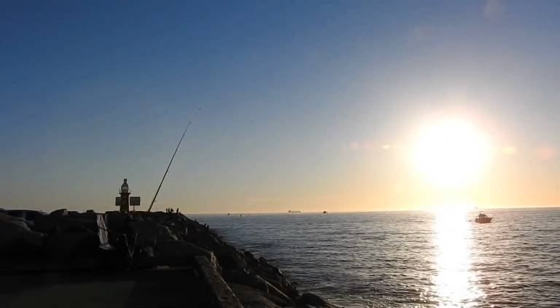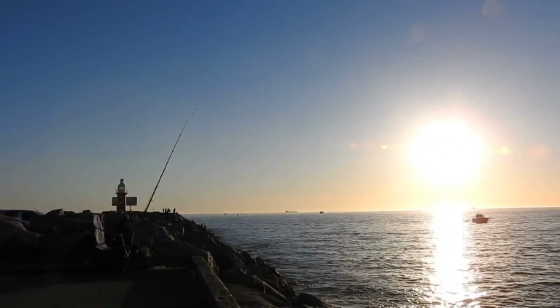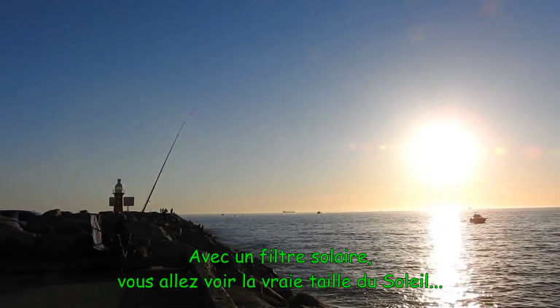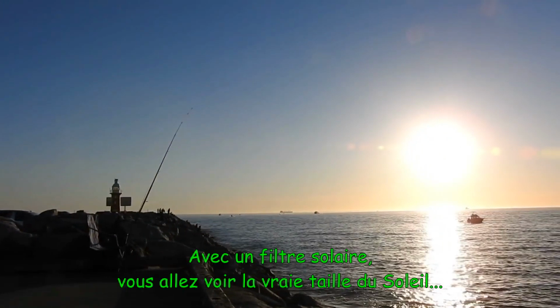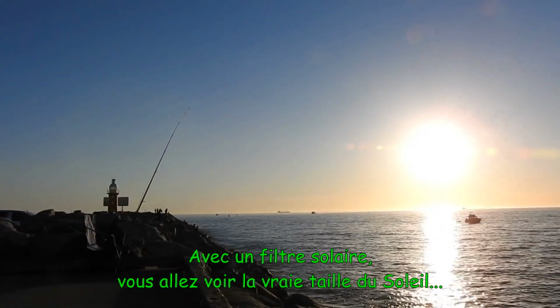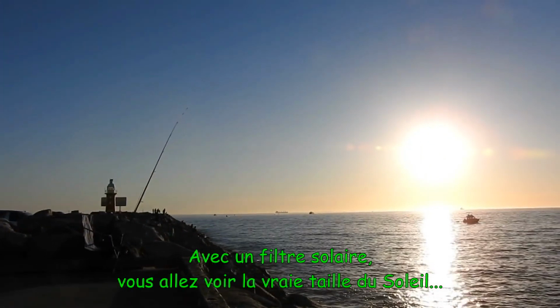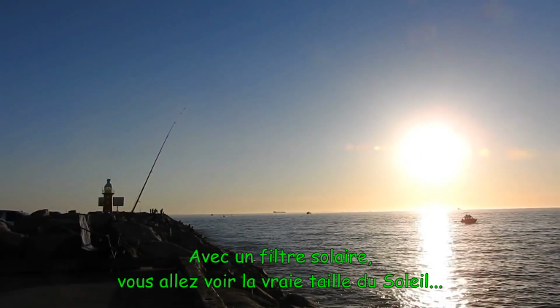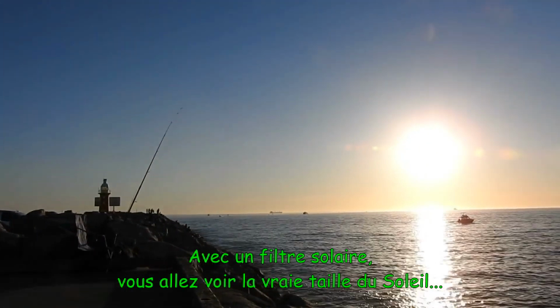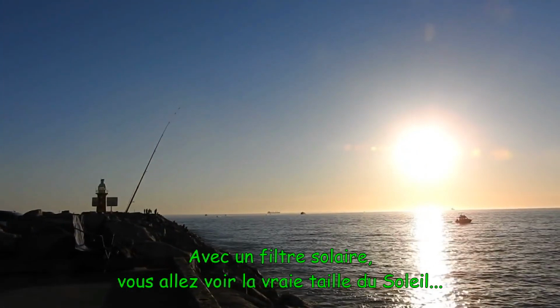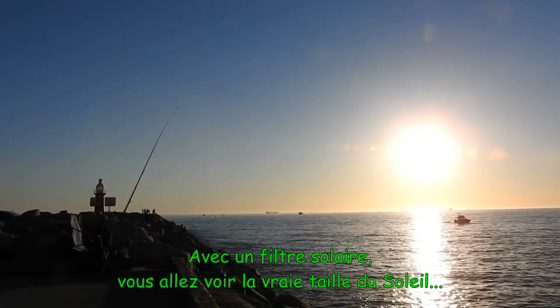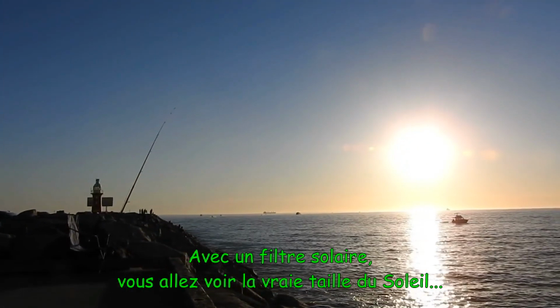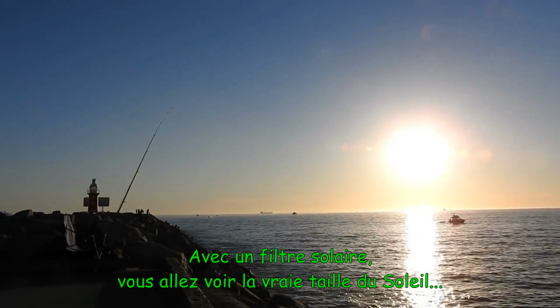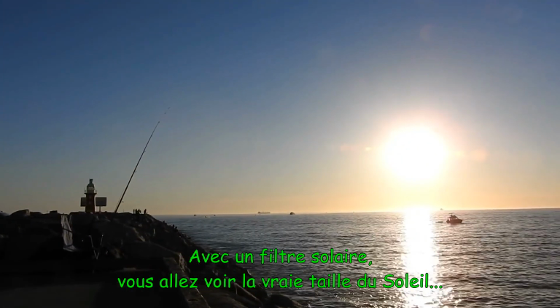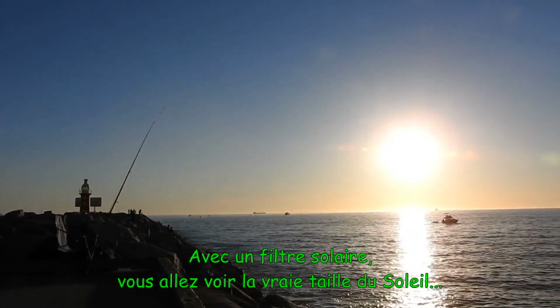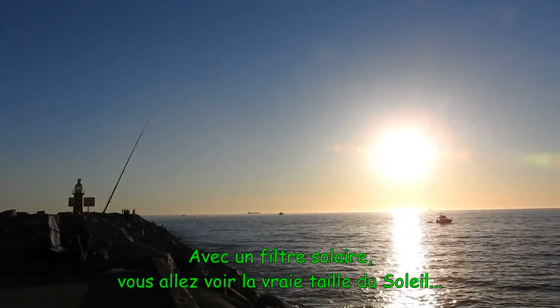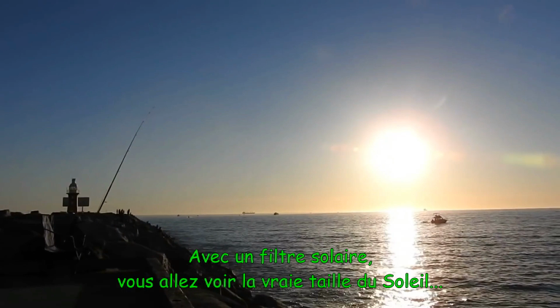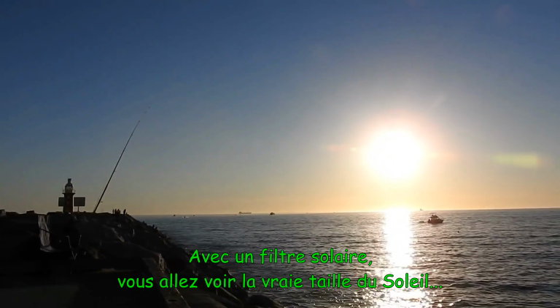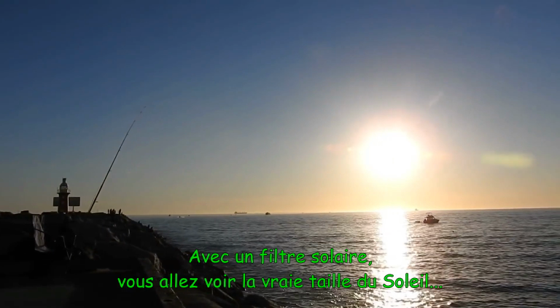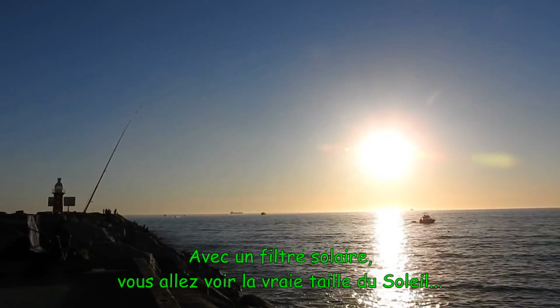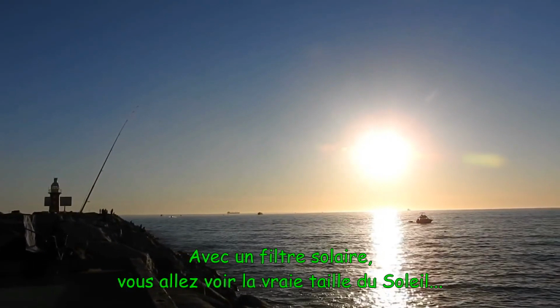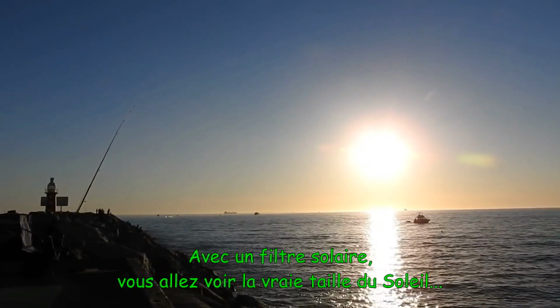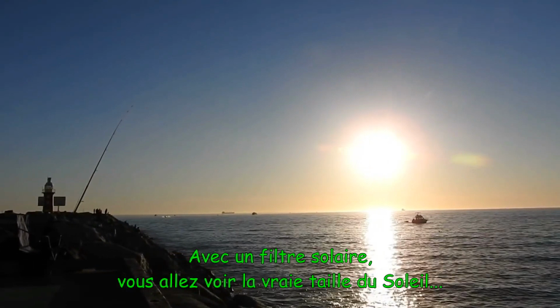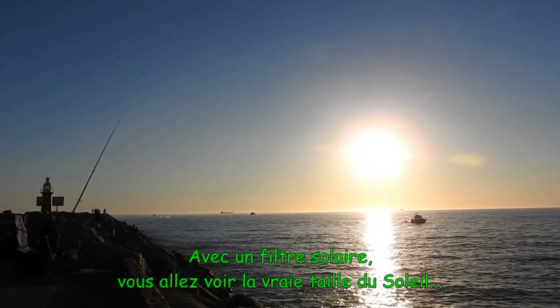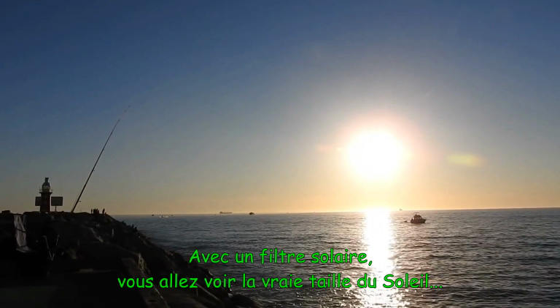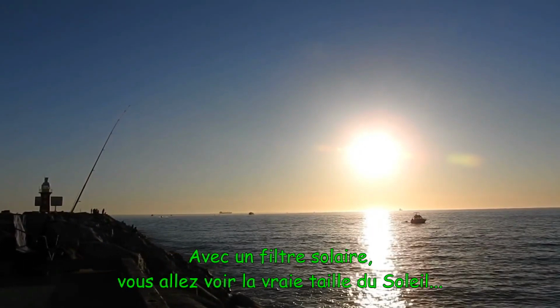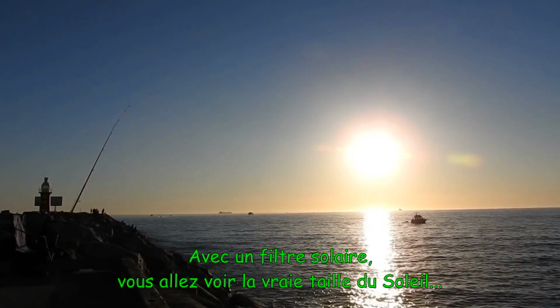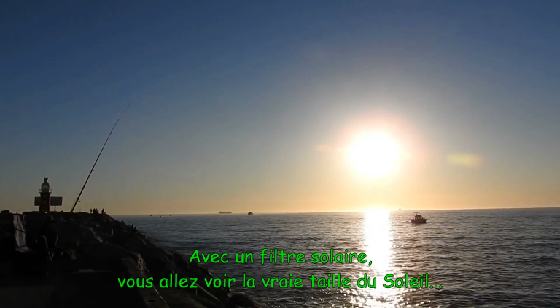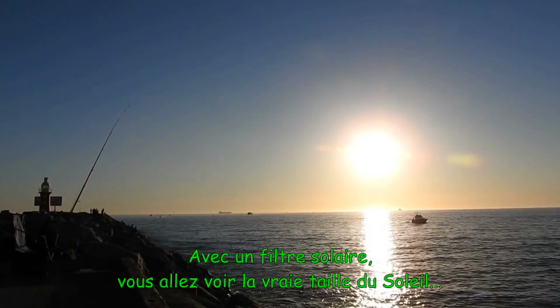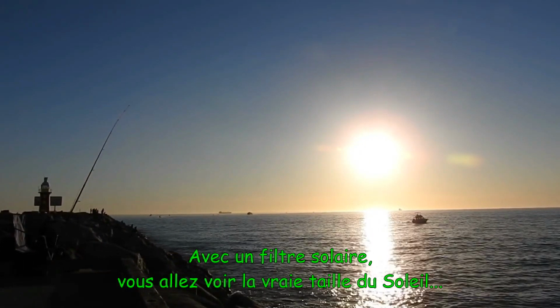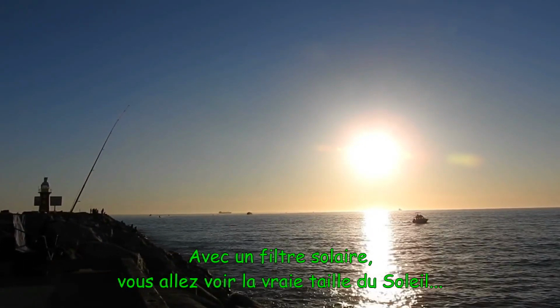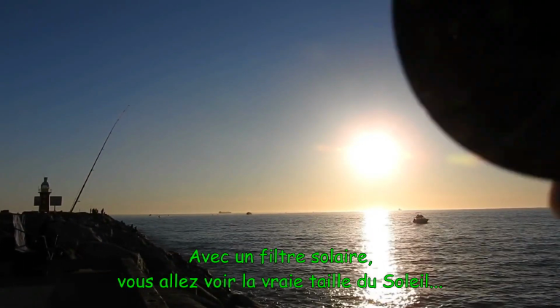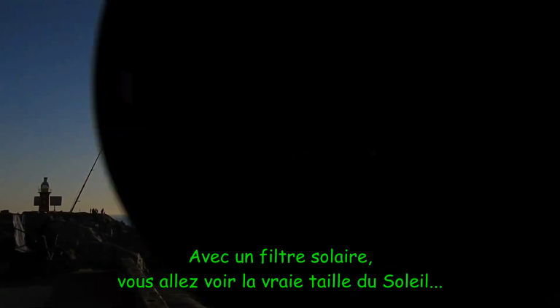And if we pop a solar filter on the front of the camera, you will see the true size of the Sun.